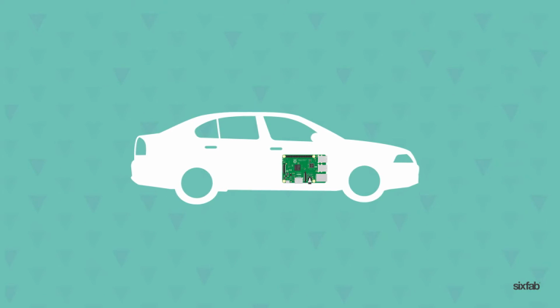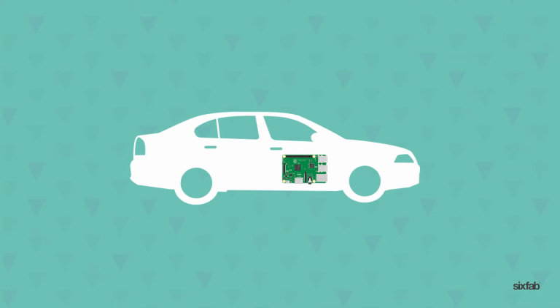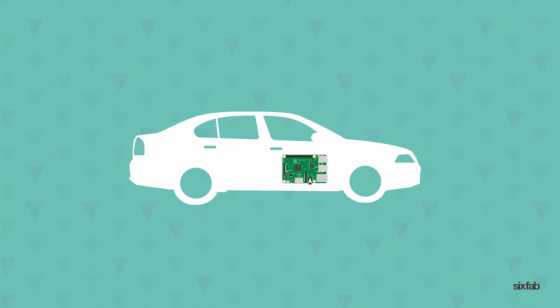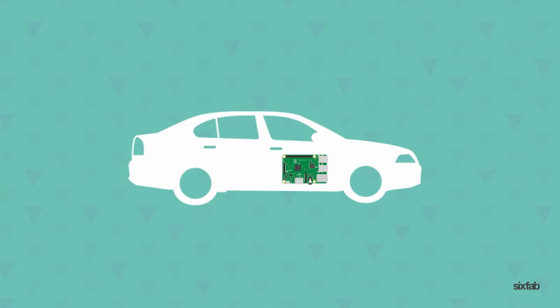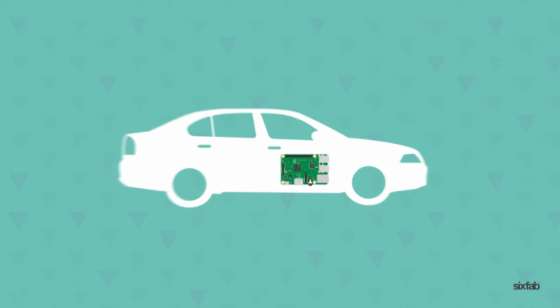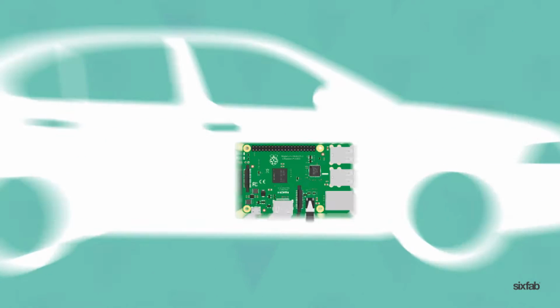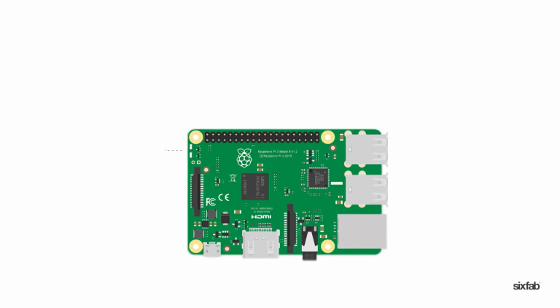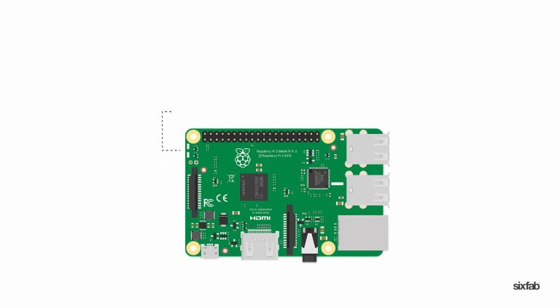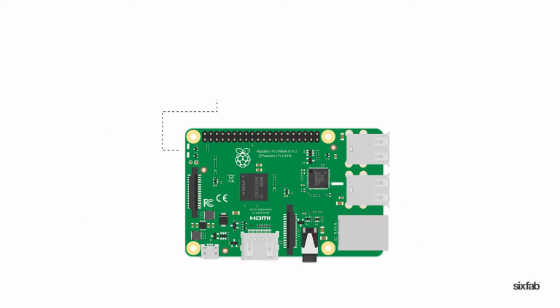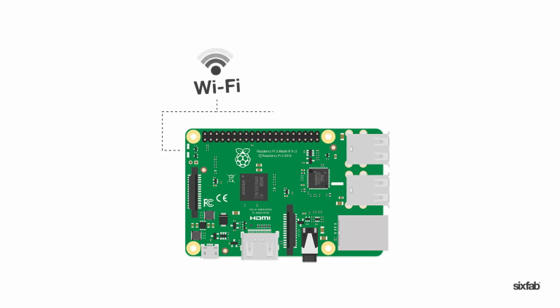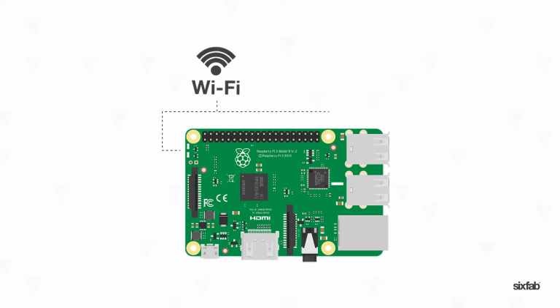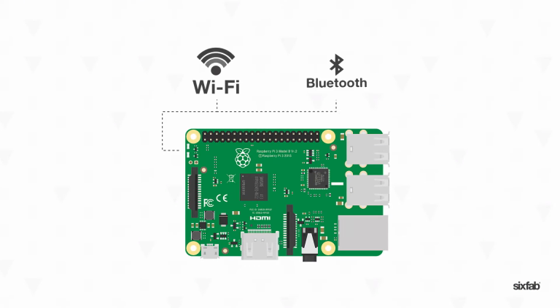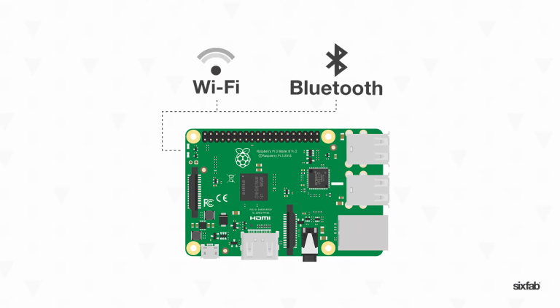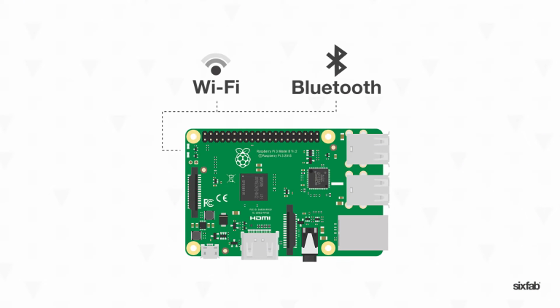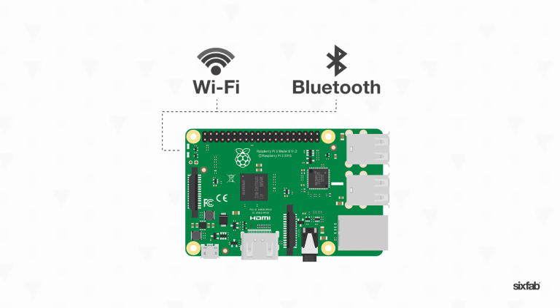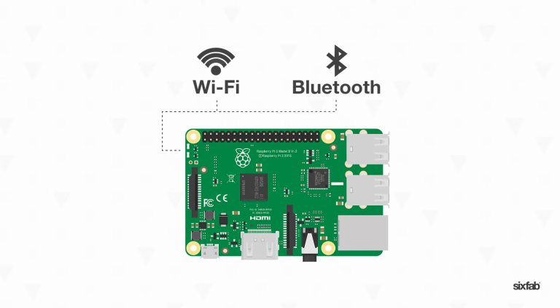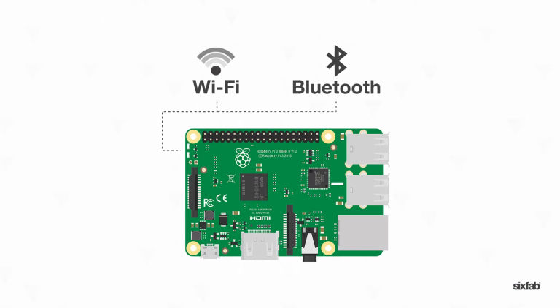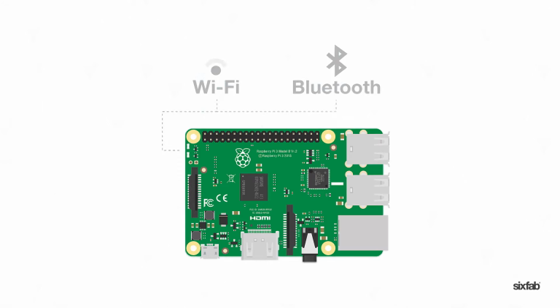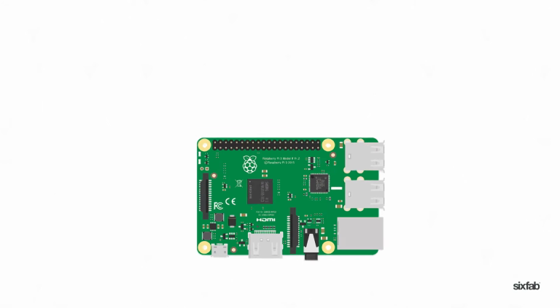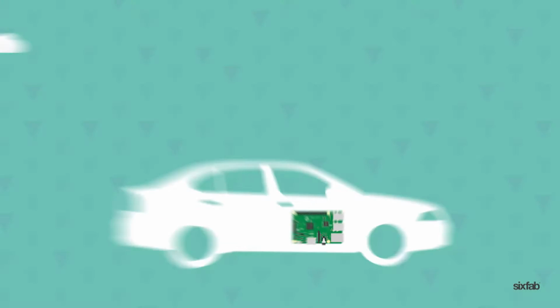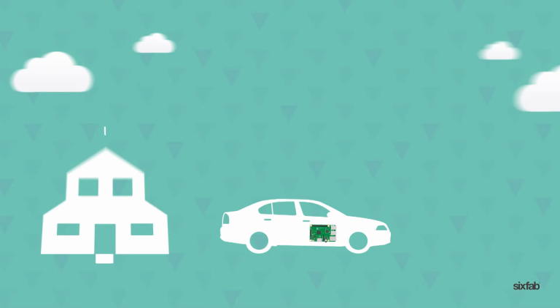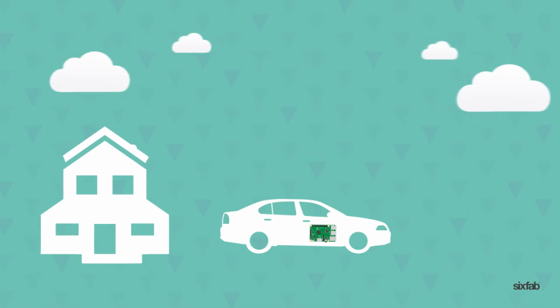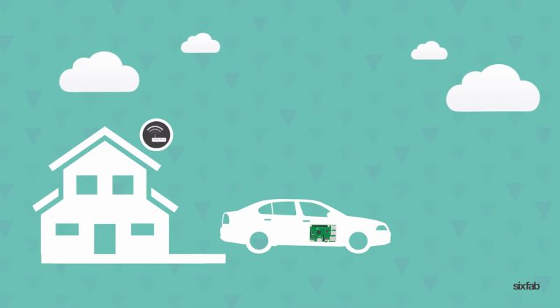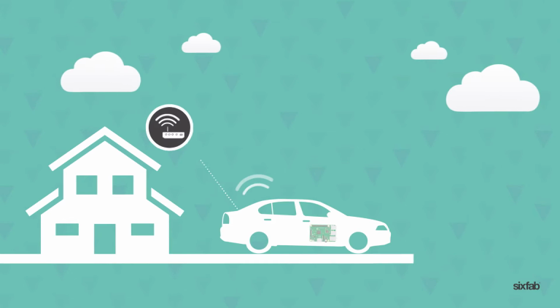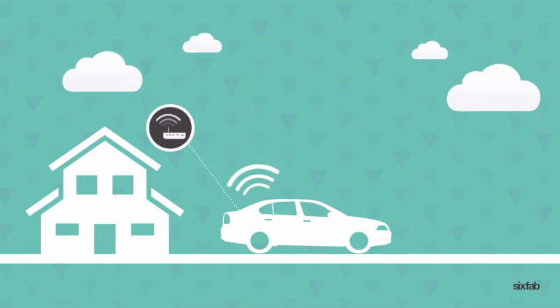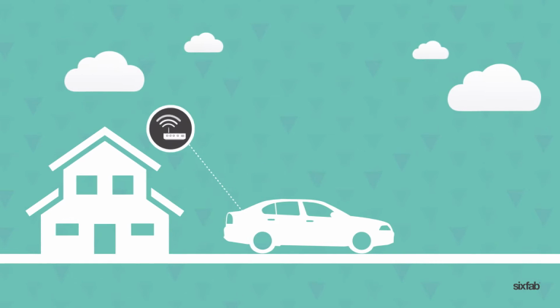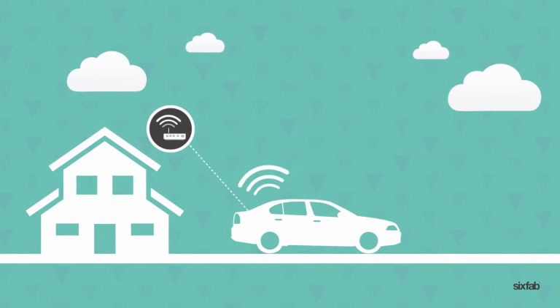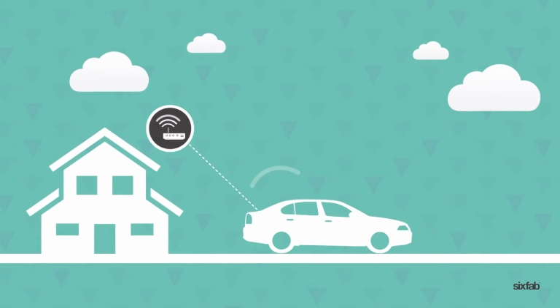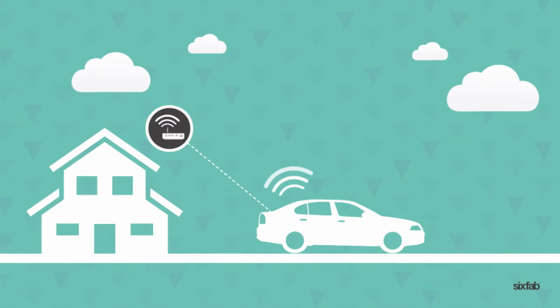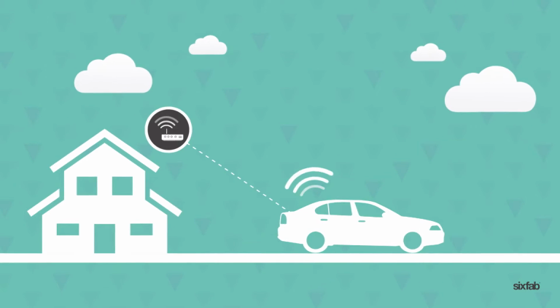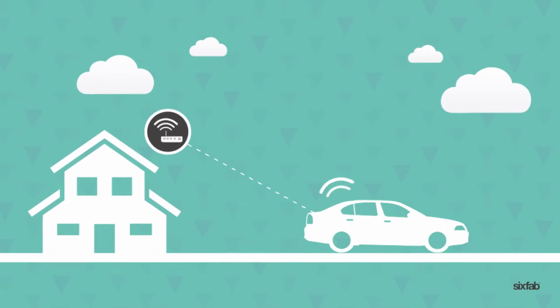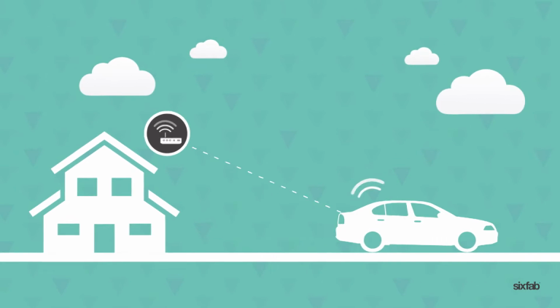The Raspberry Pi is currently equipped with Wi-Fi and Bluetooth. However, for more capable projects, more options are needed.